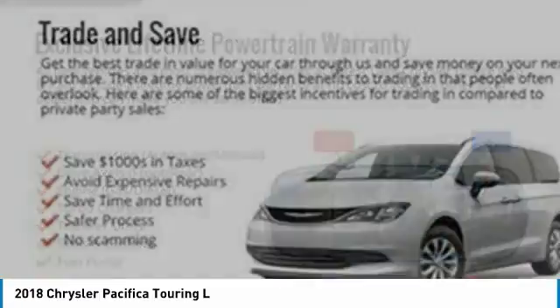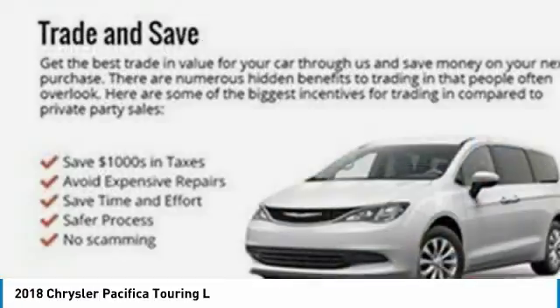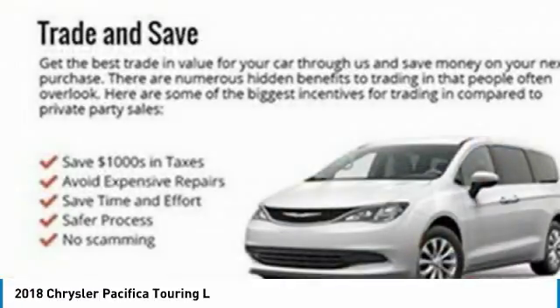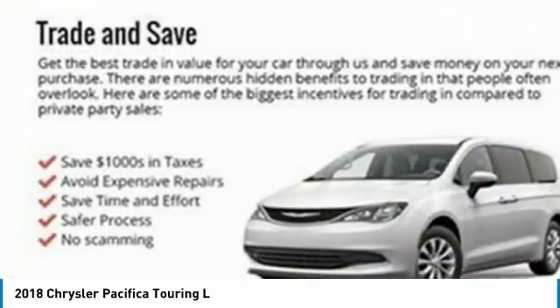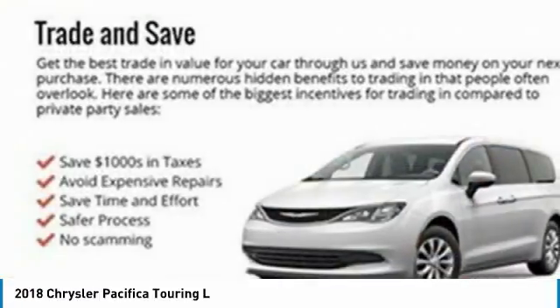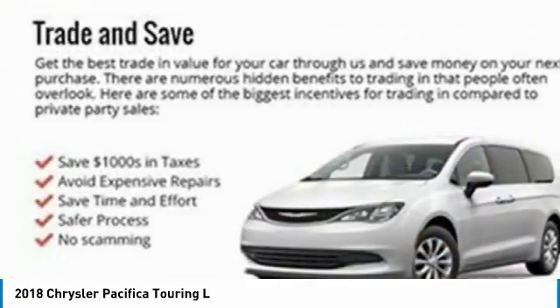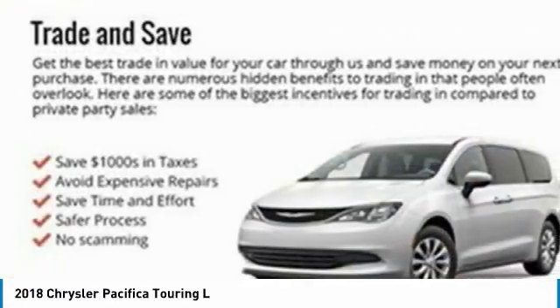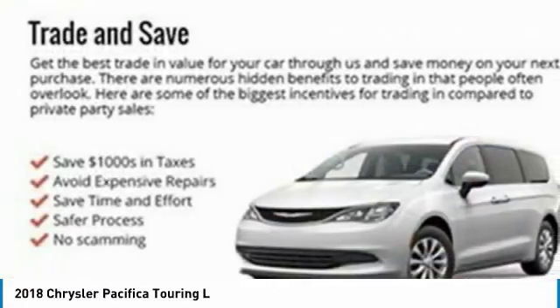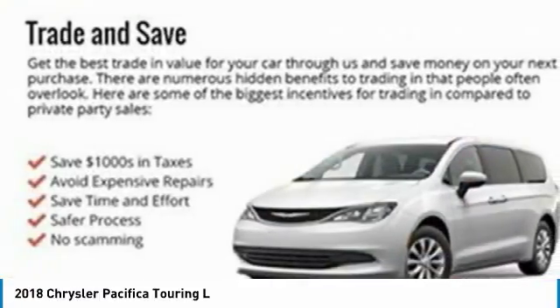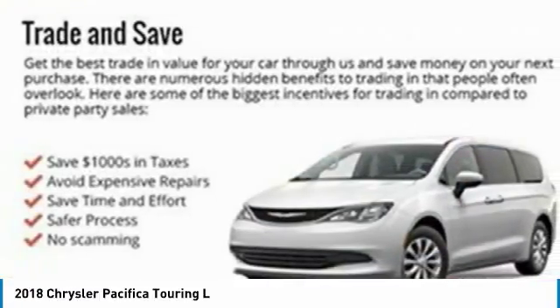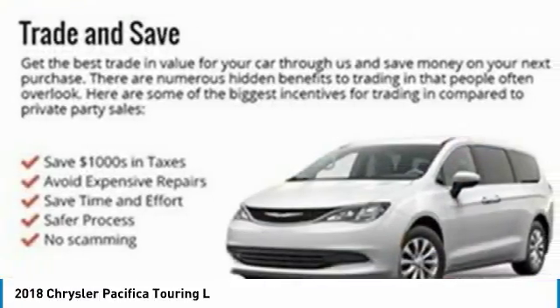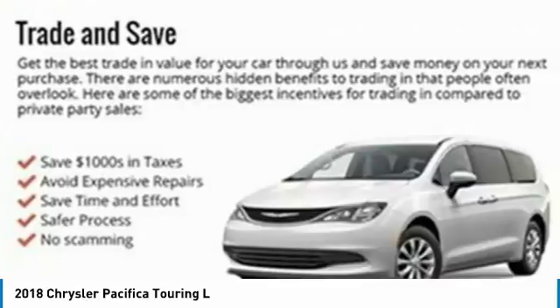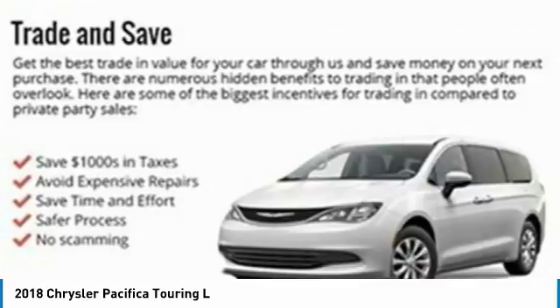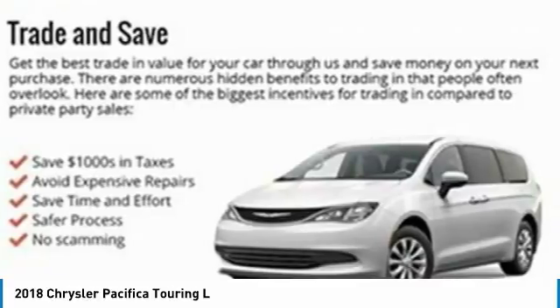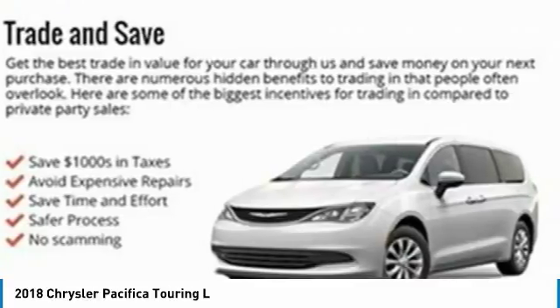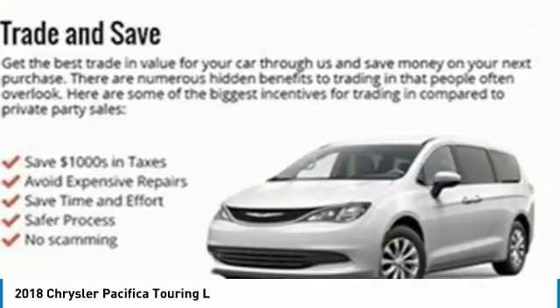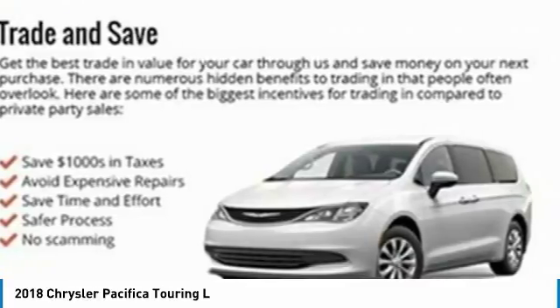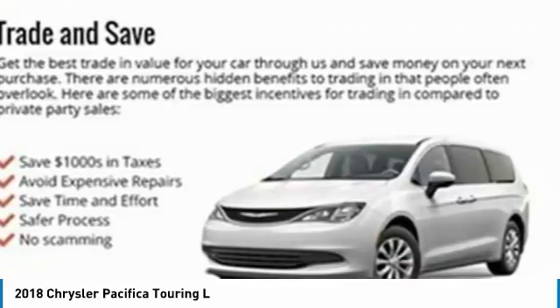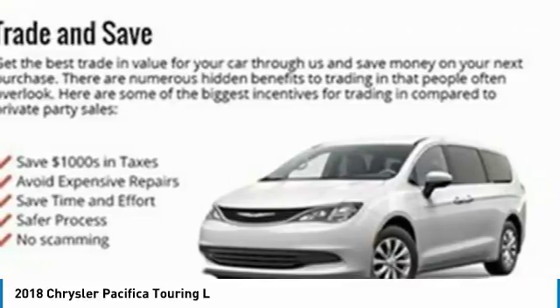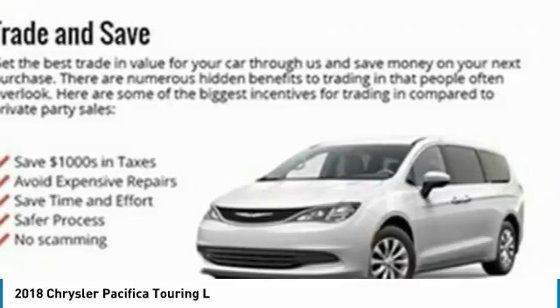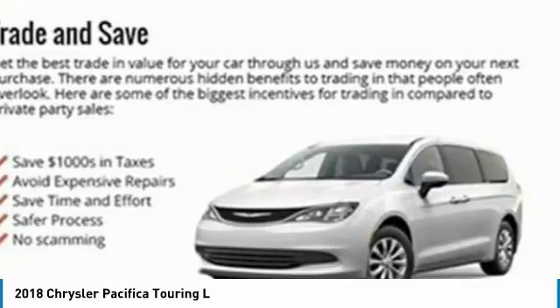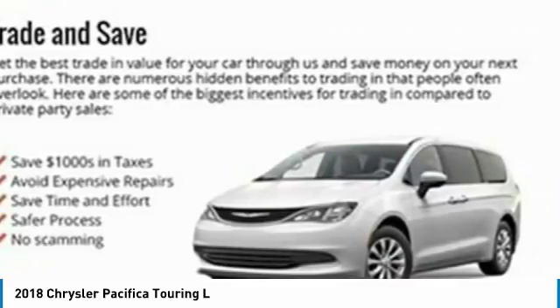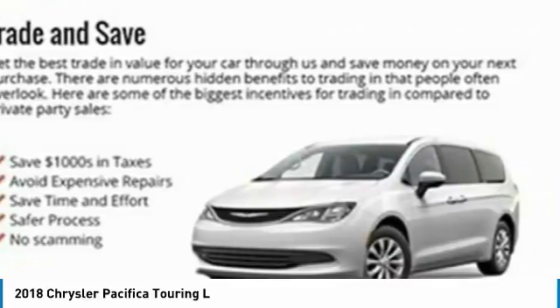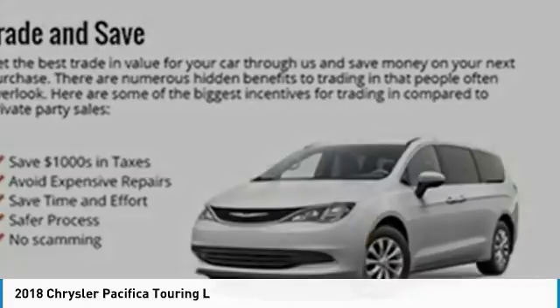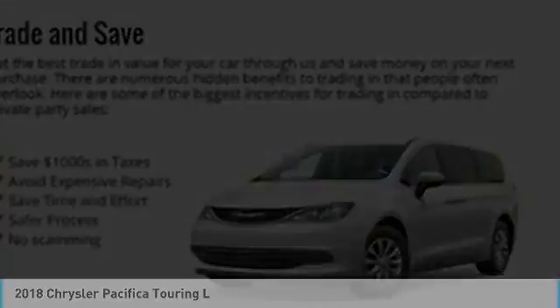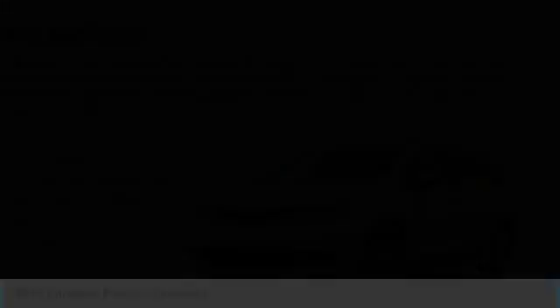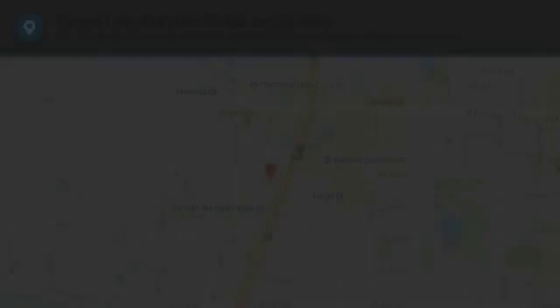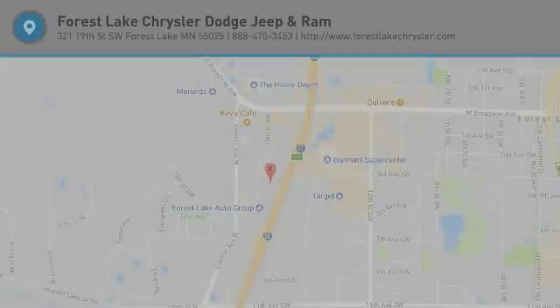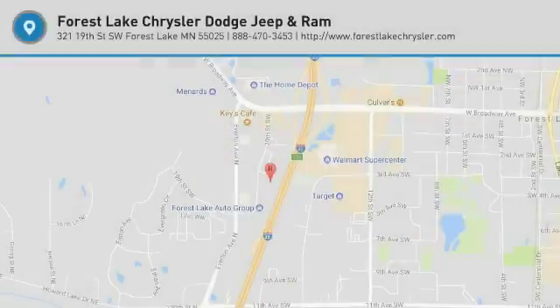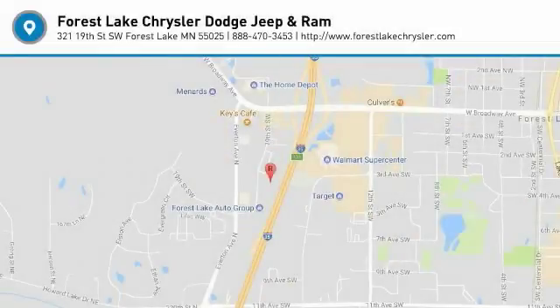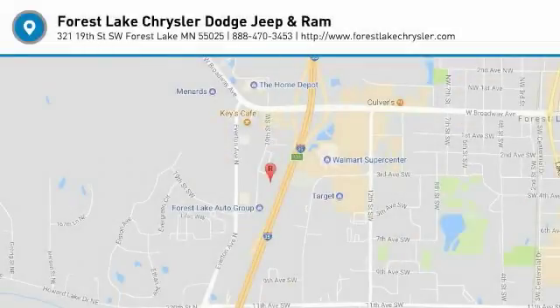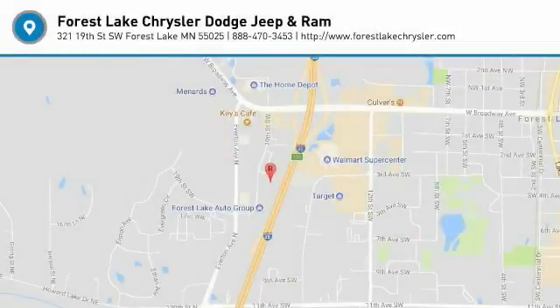Searching for a dependable vehicle that looks great, too? You found it, so stop in today. Have a great day.